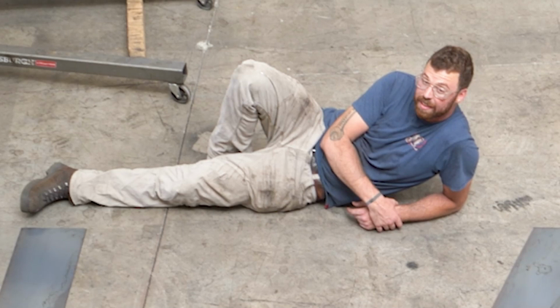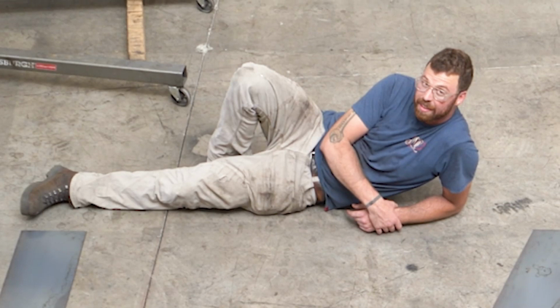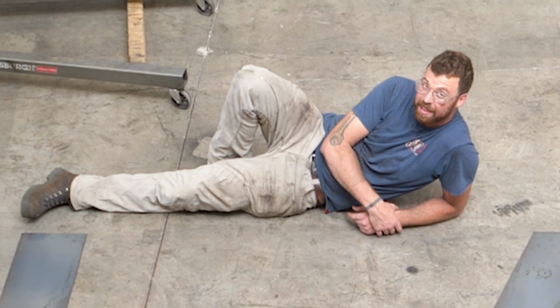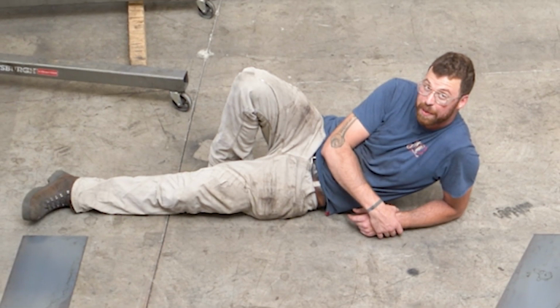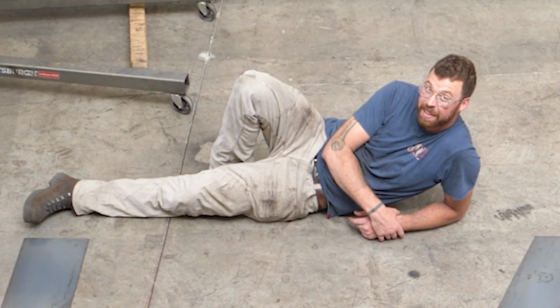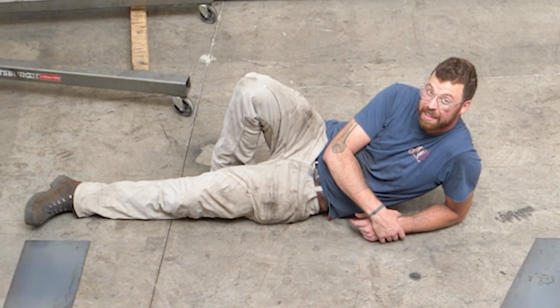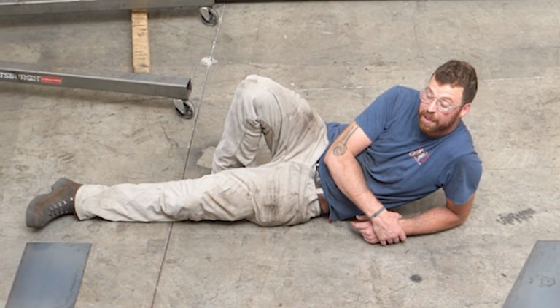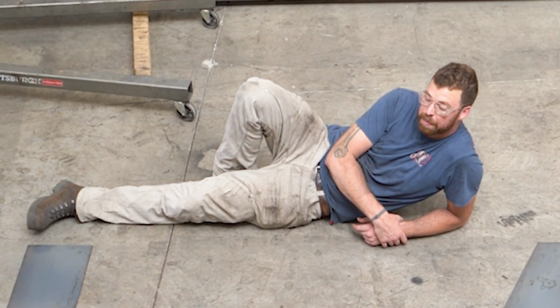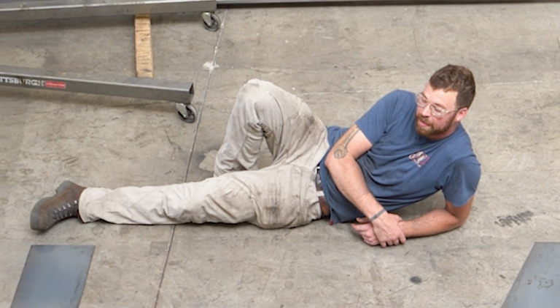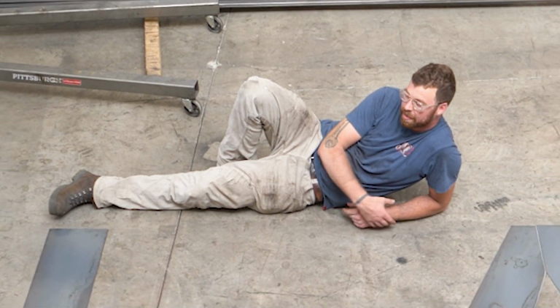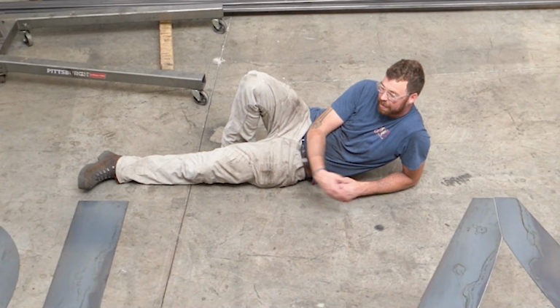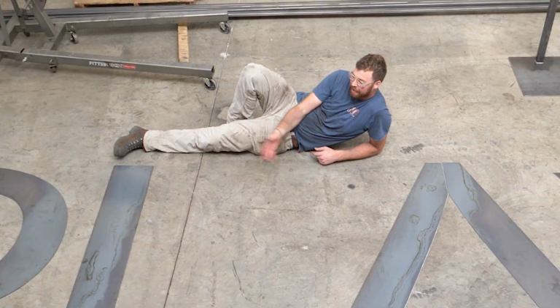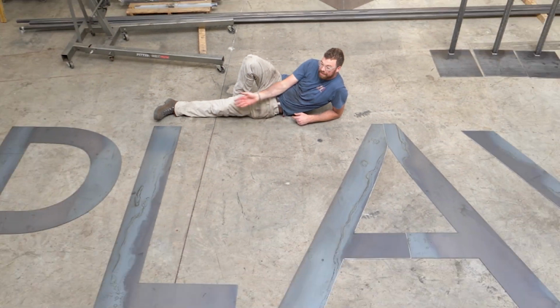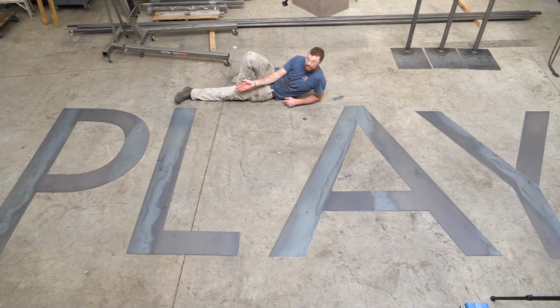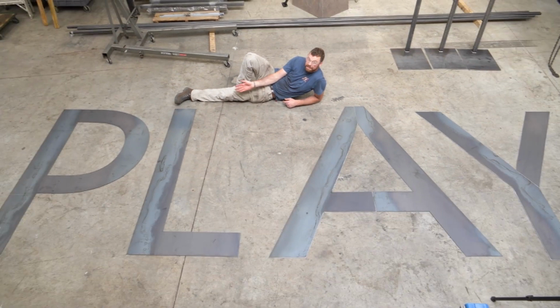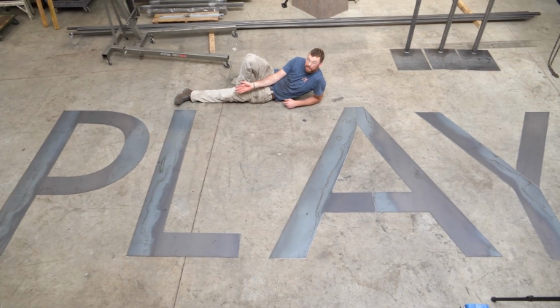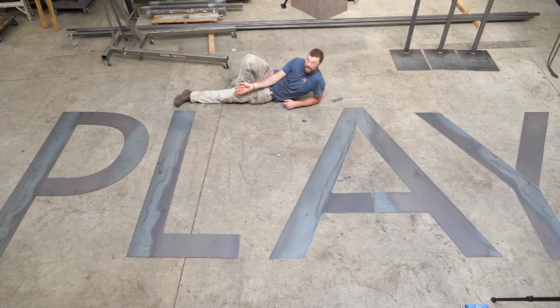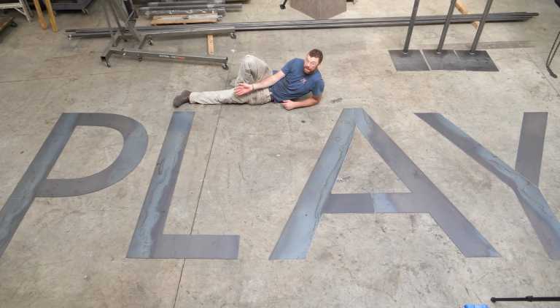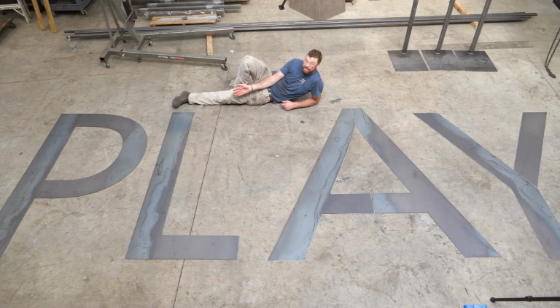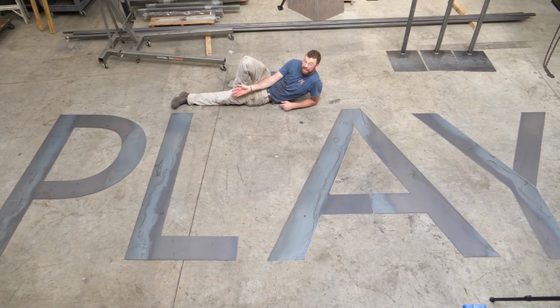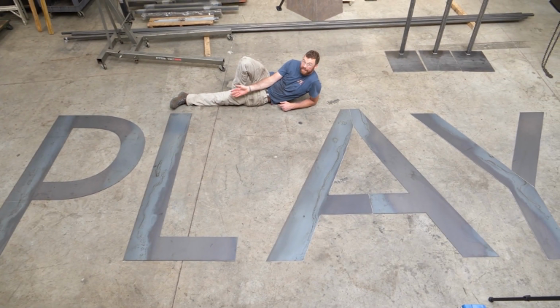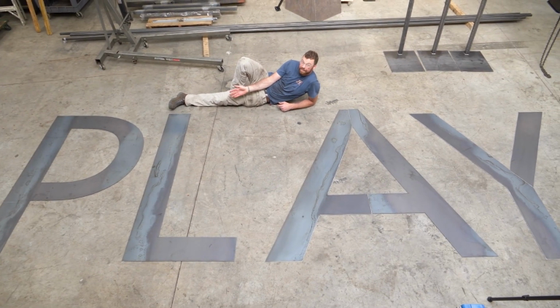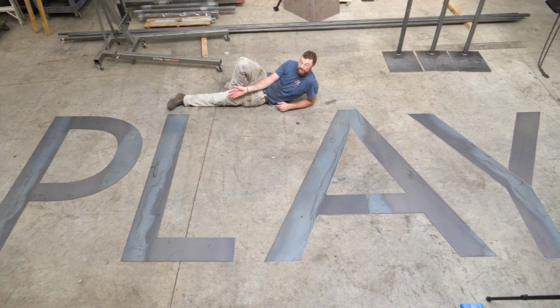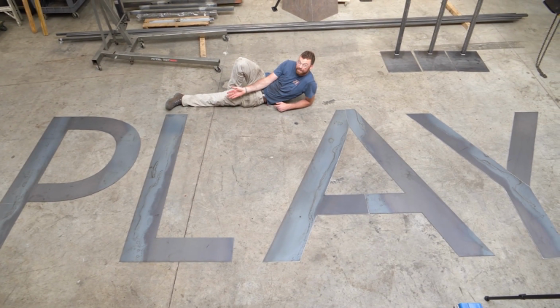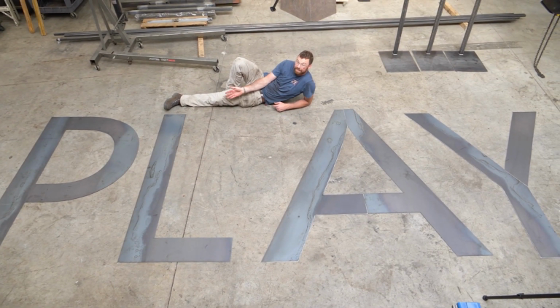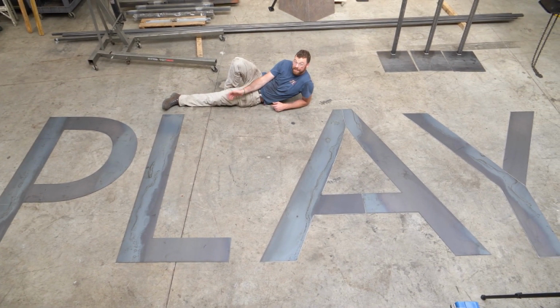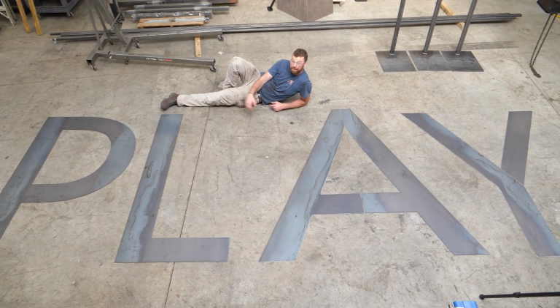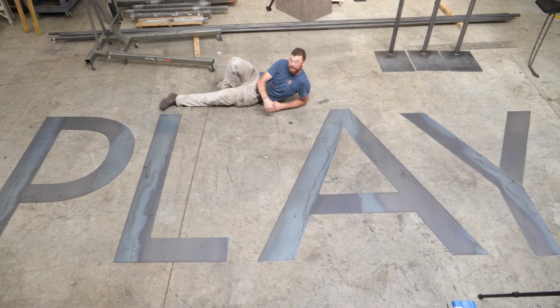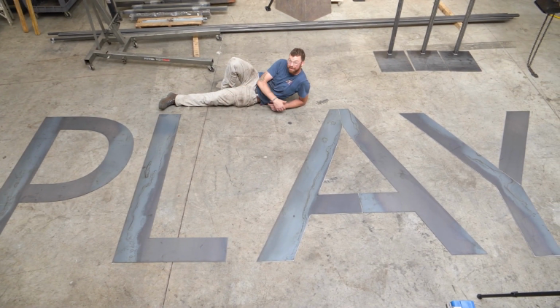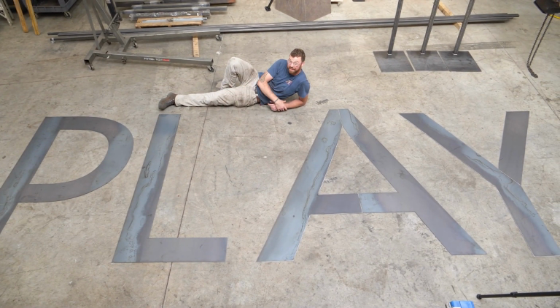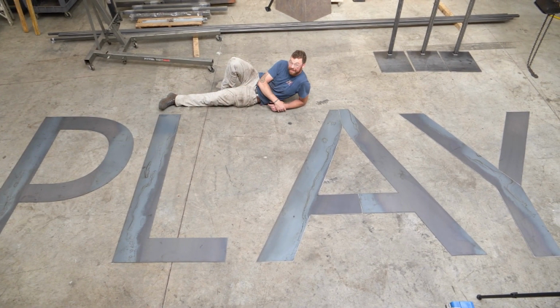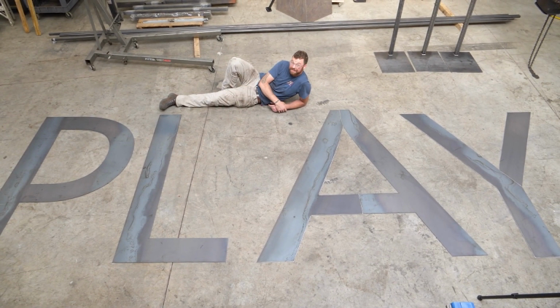This week on LiftArk Builds, I start this giant metal sign. Come play with us.